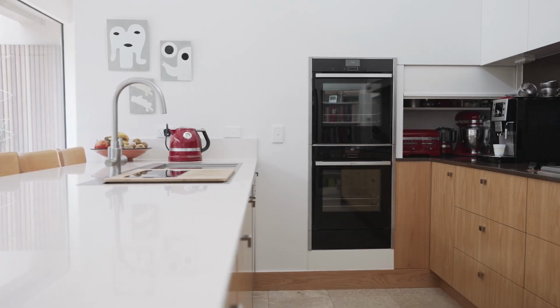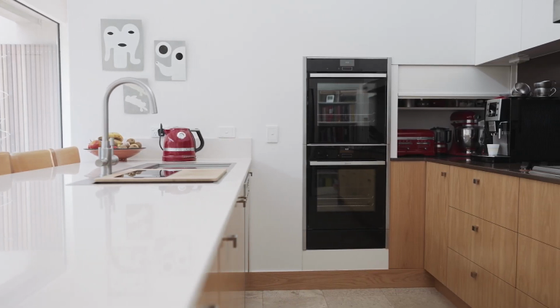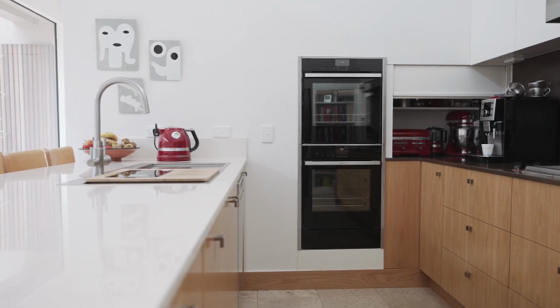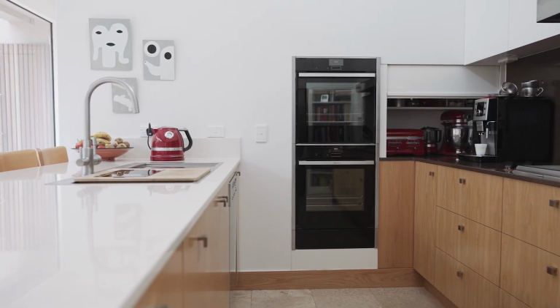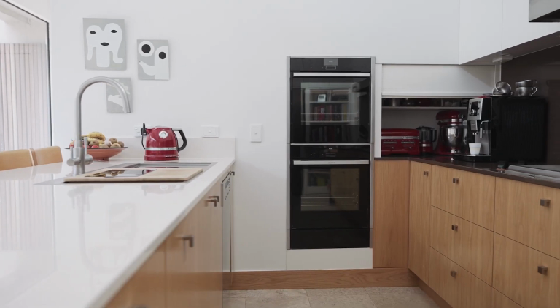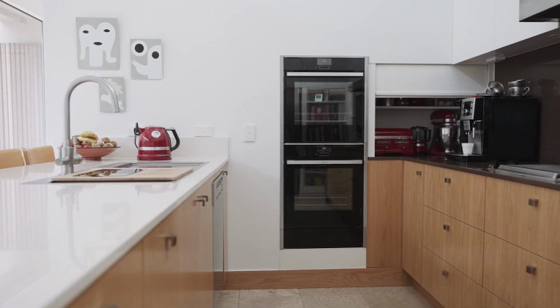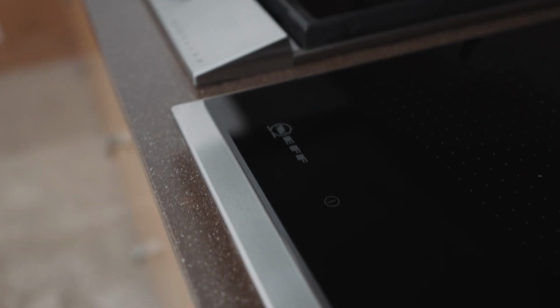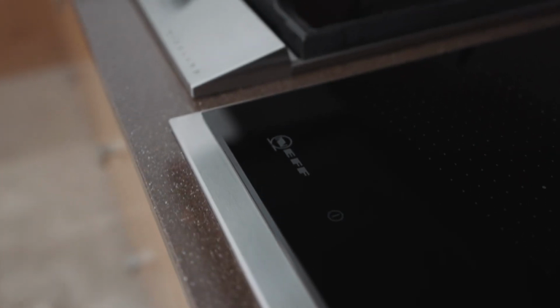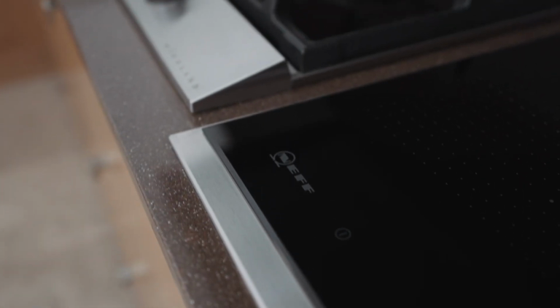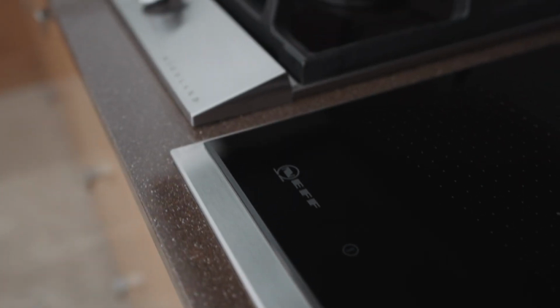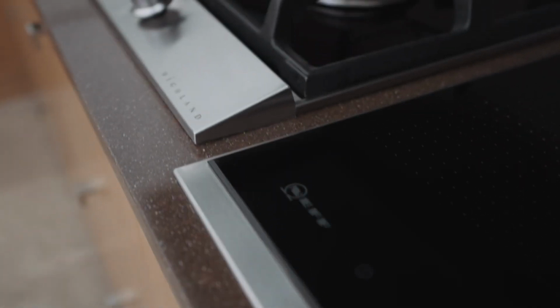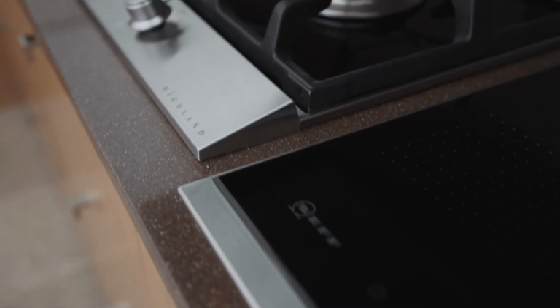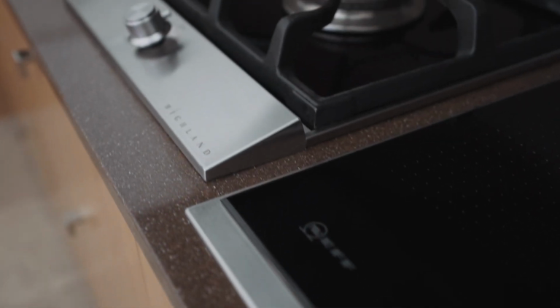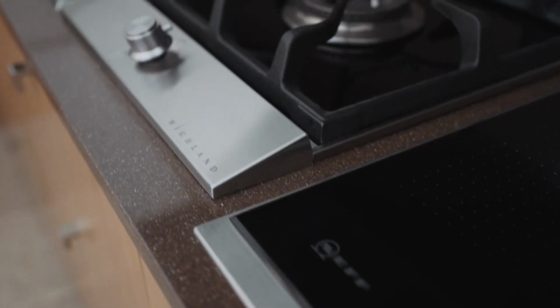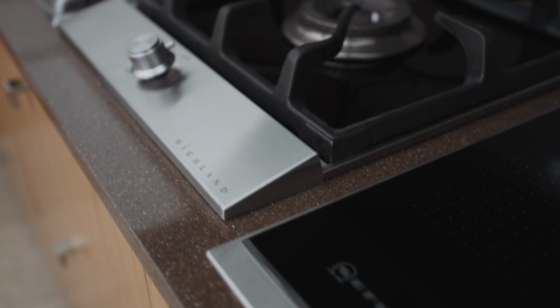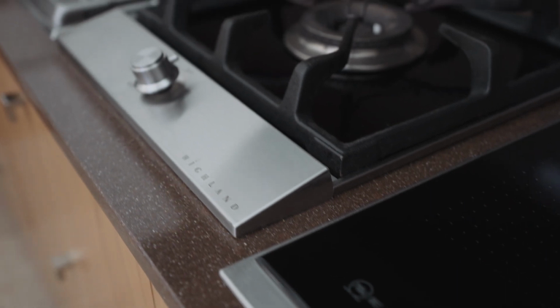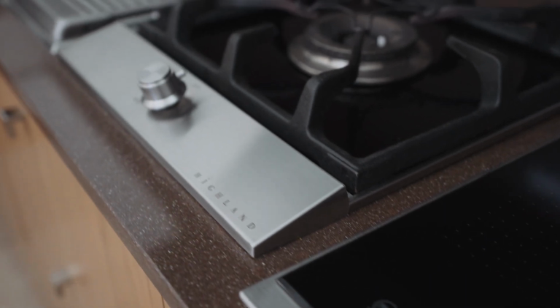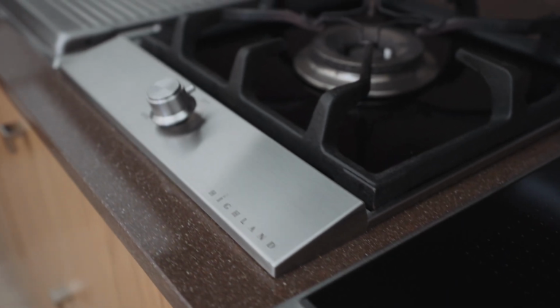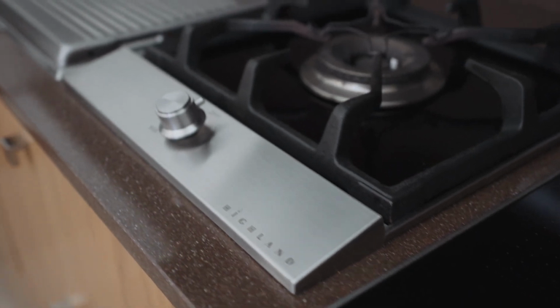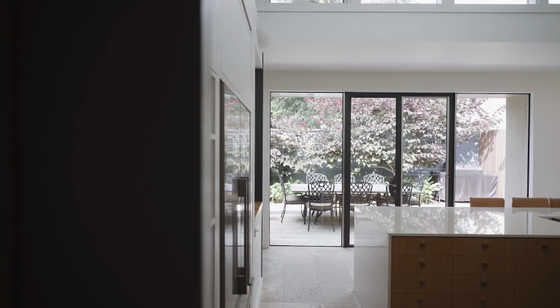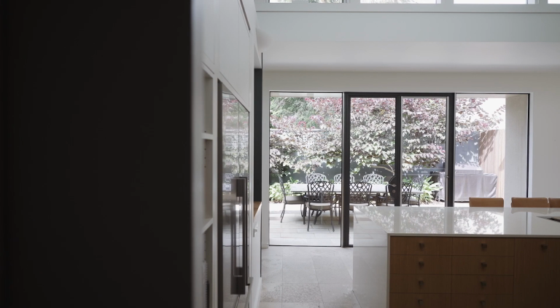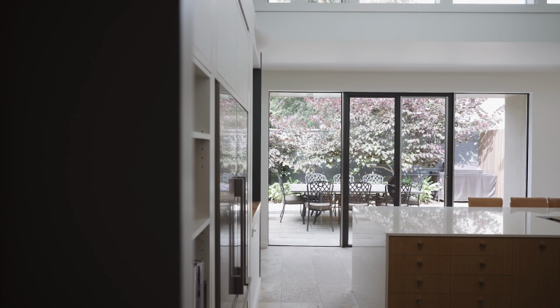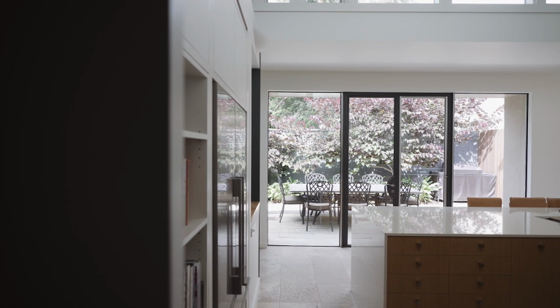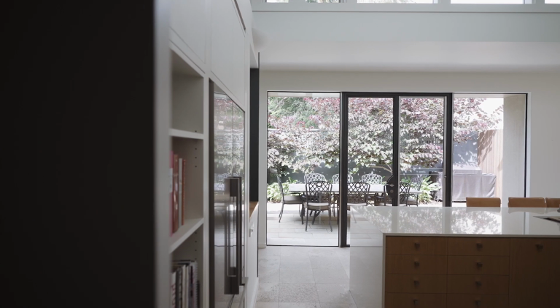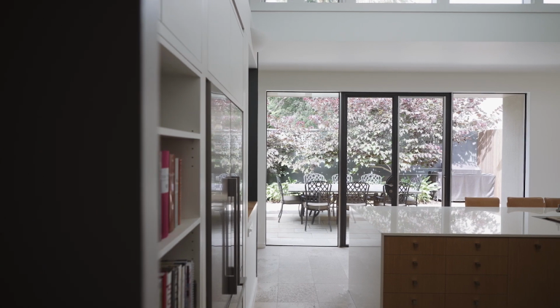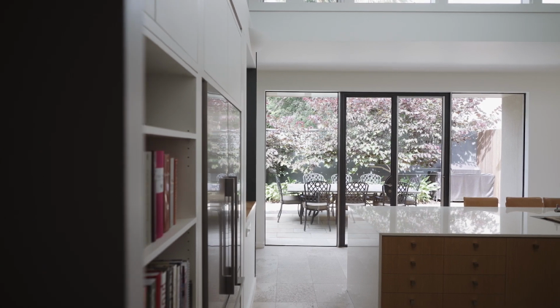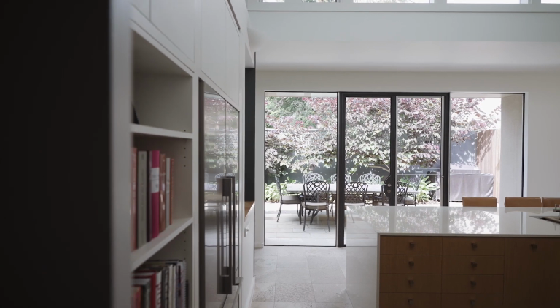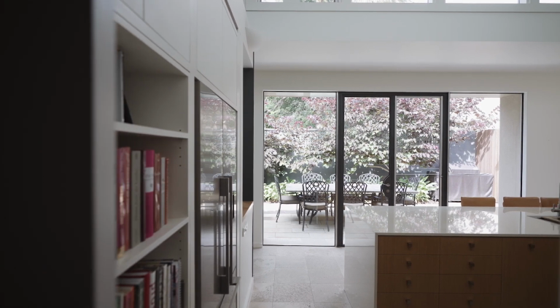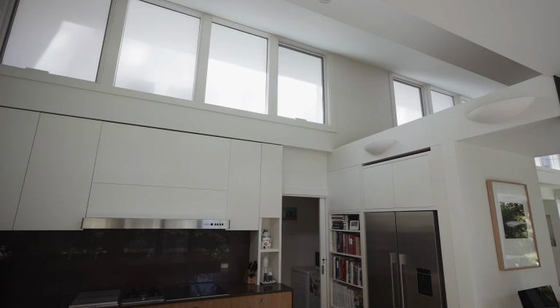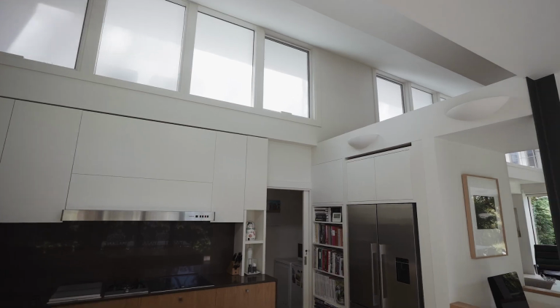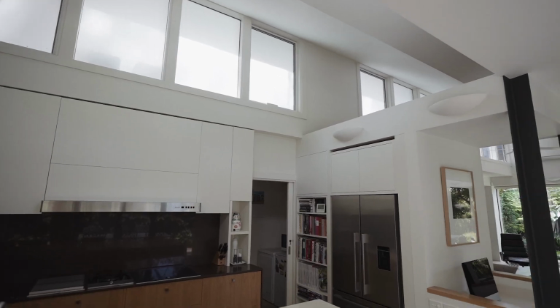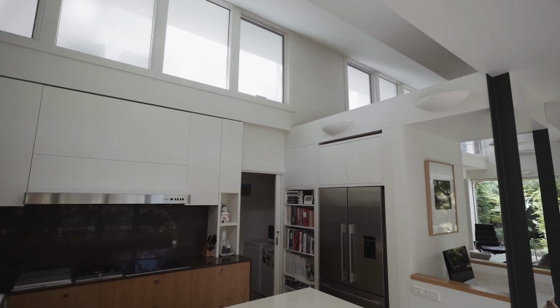The kitchen has been recently renovated with Neff appliances, a Gaggenau benchtop barbecue, and a large walk-in butler's pantry.